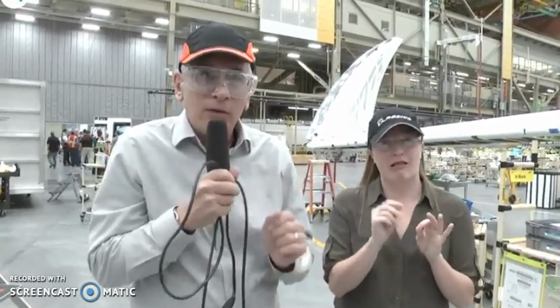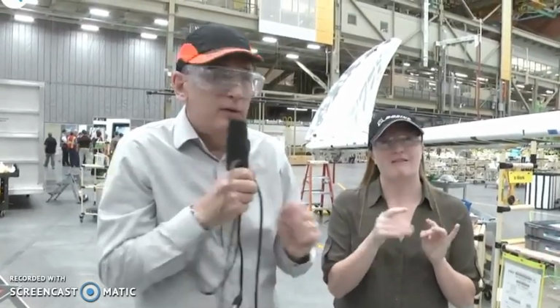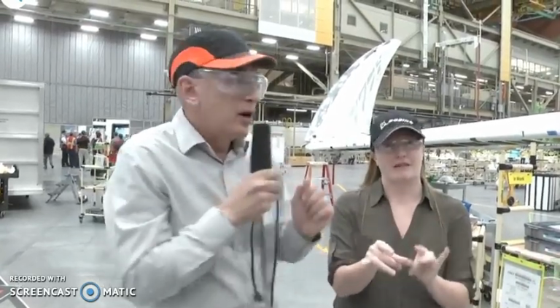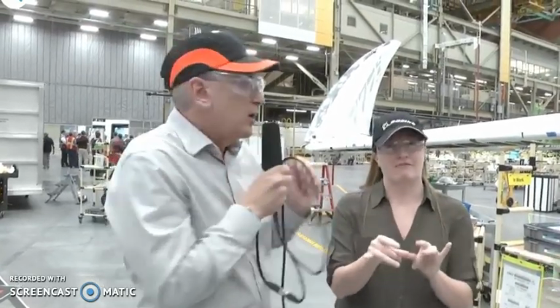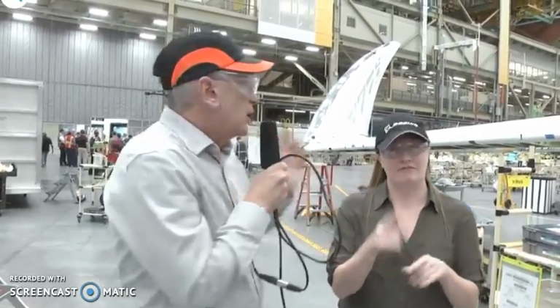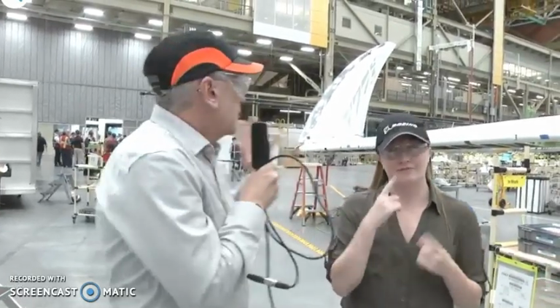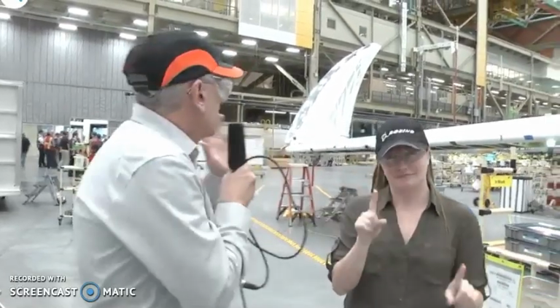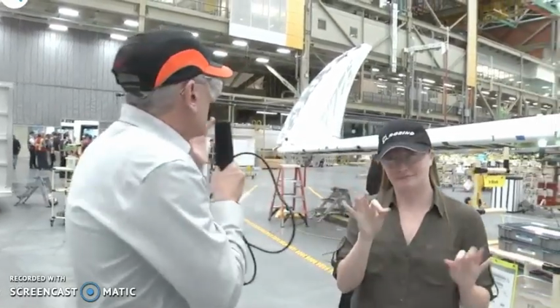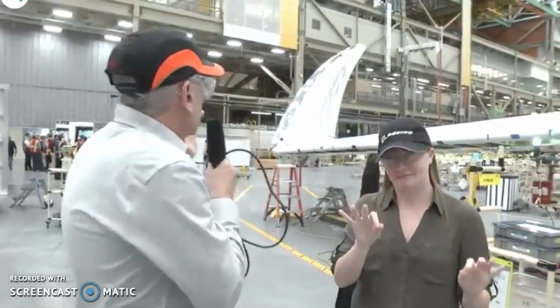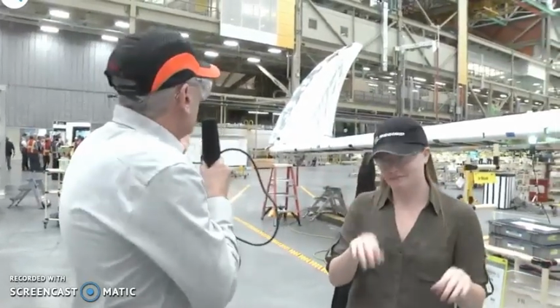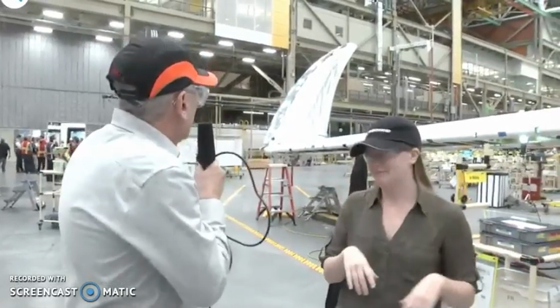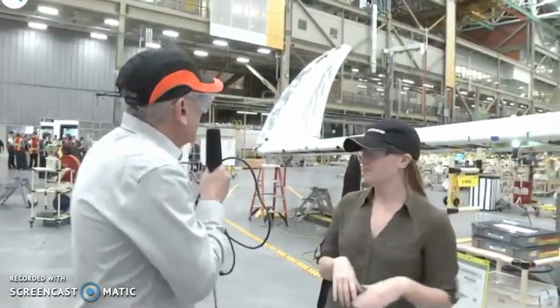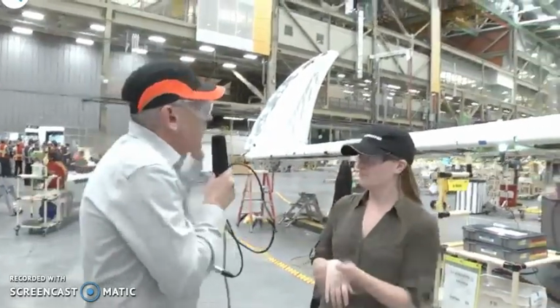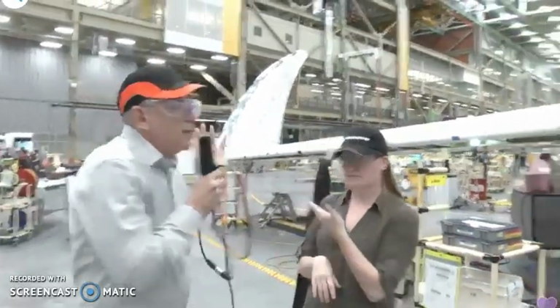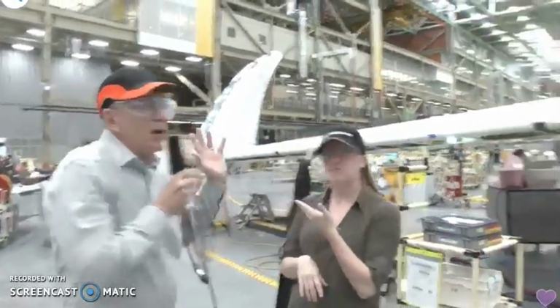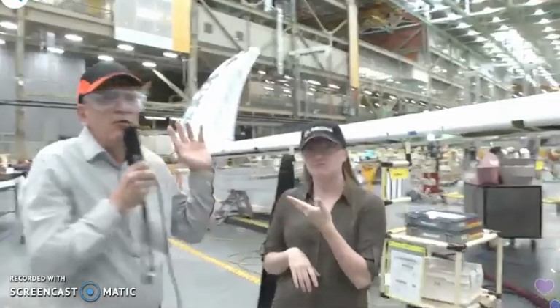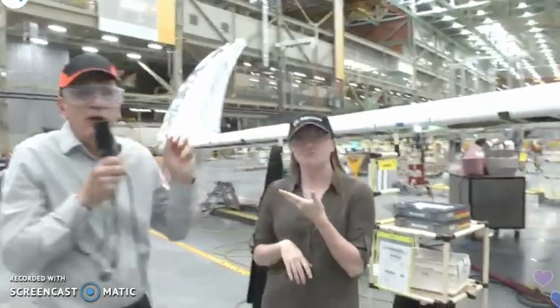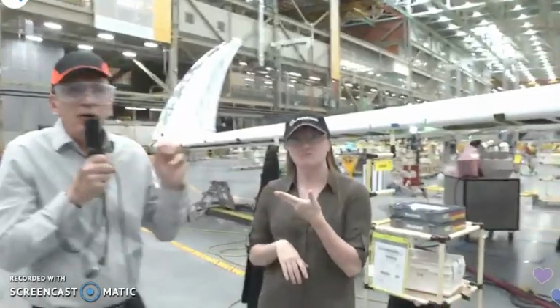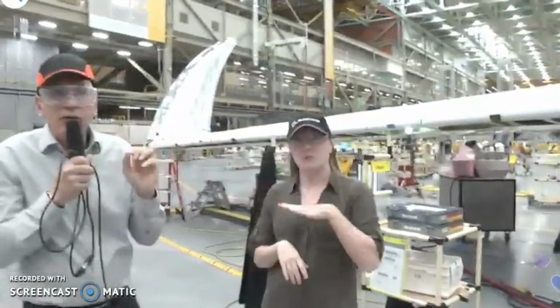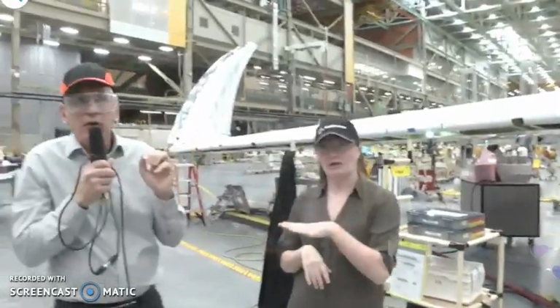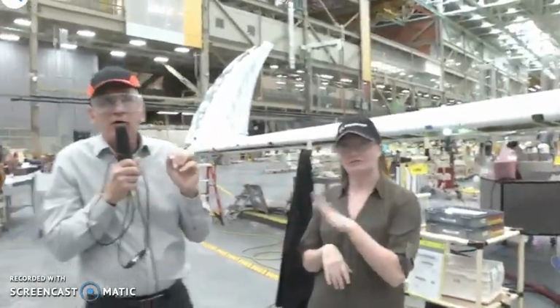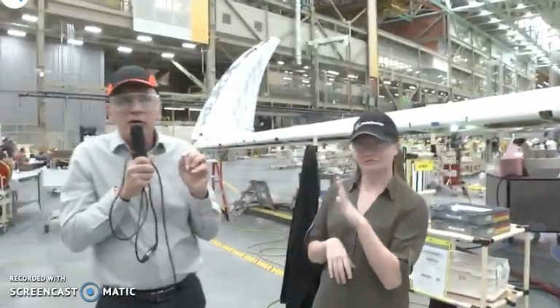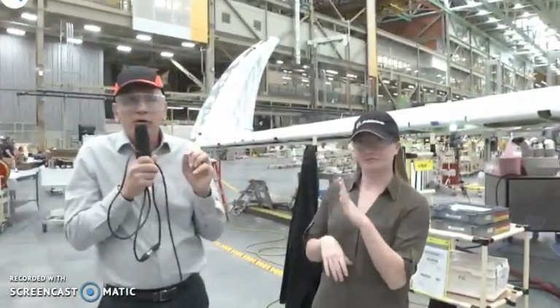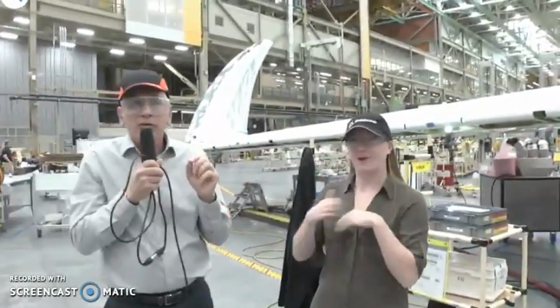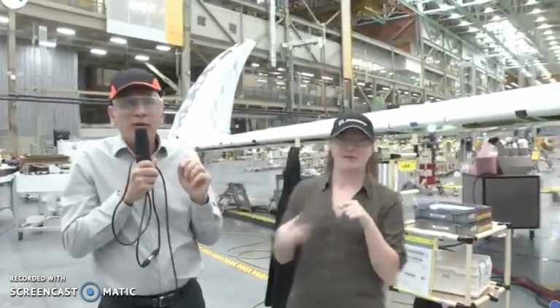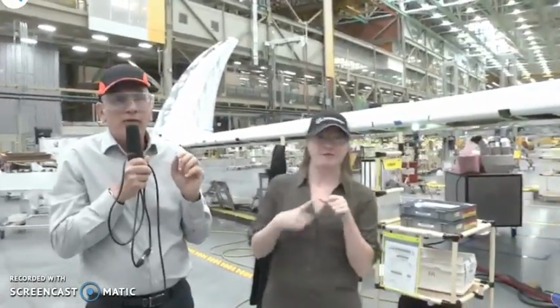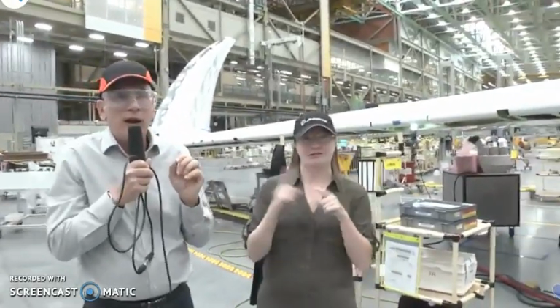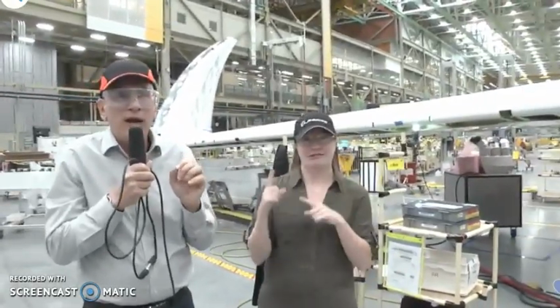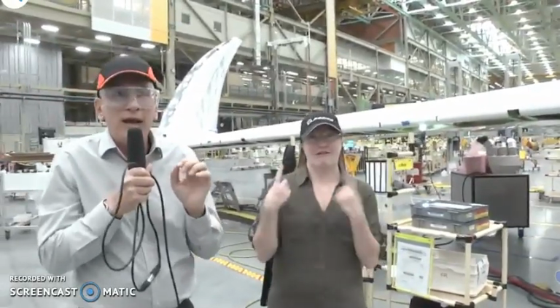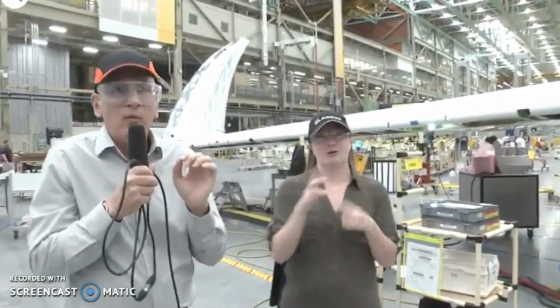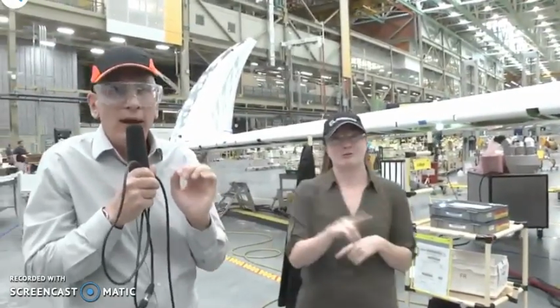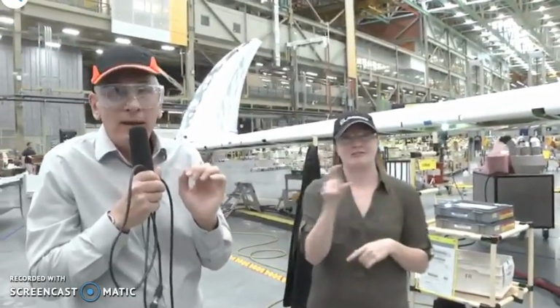So there's our folding wingtip on the very first 777X right-hand wing.